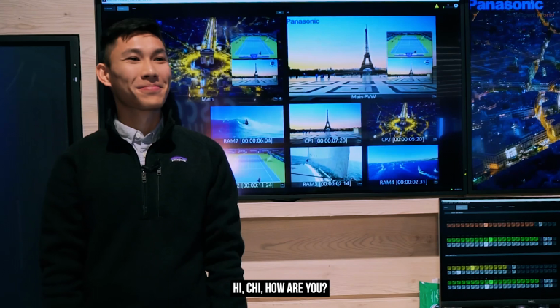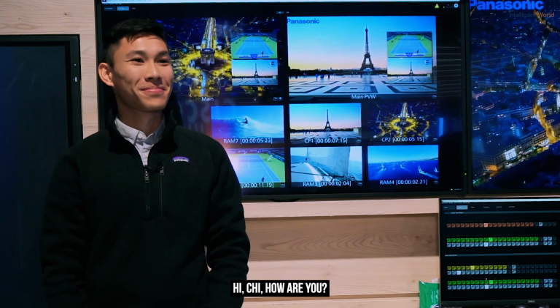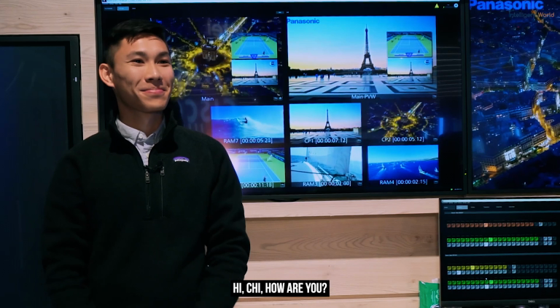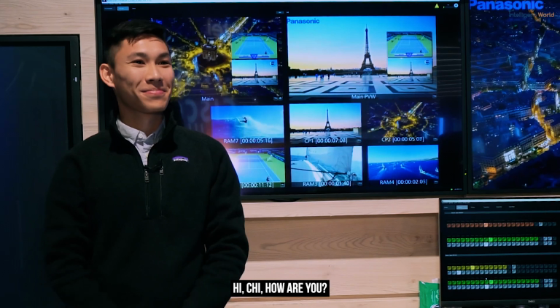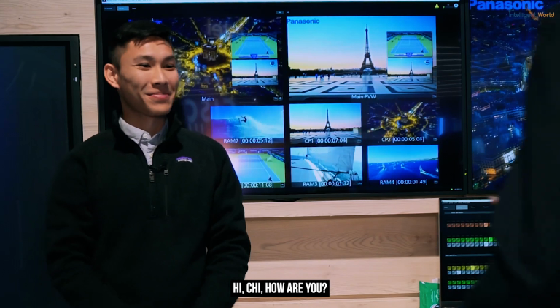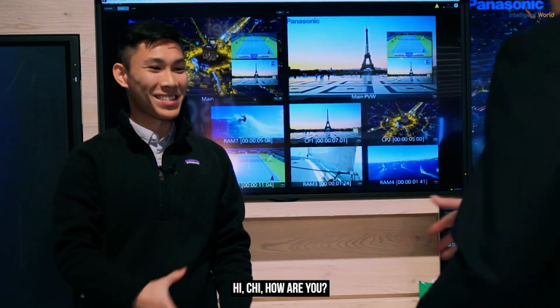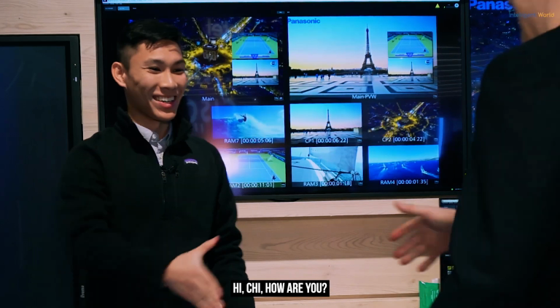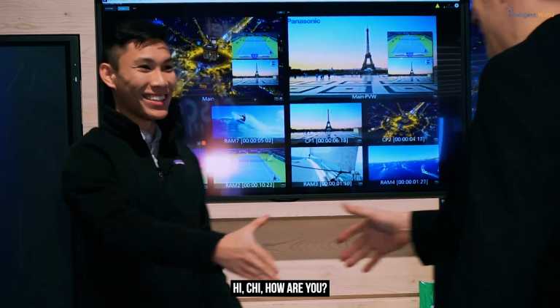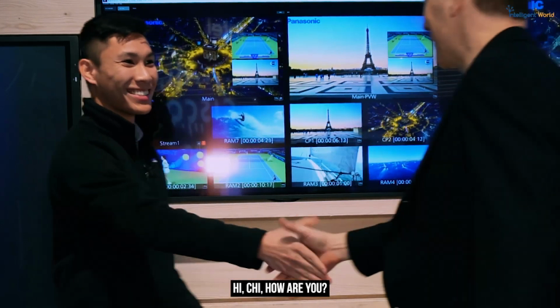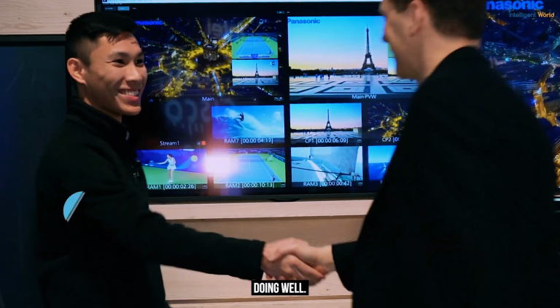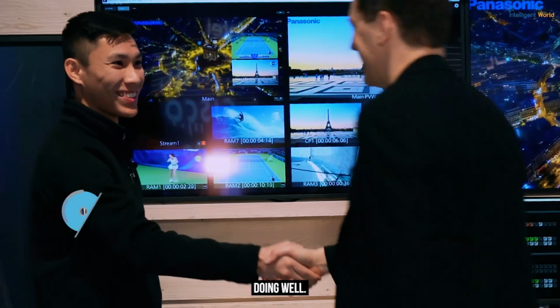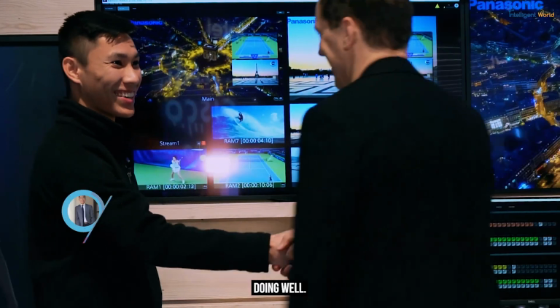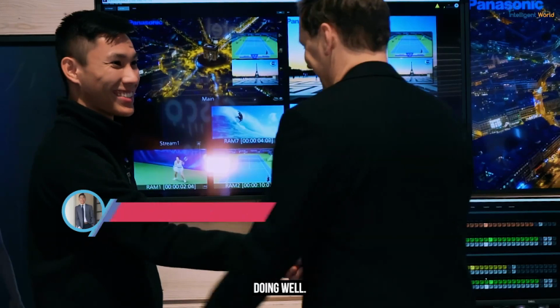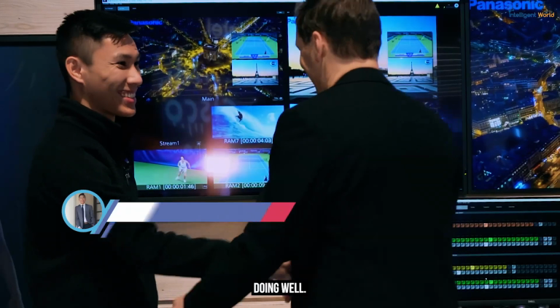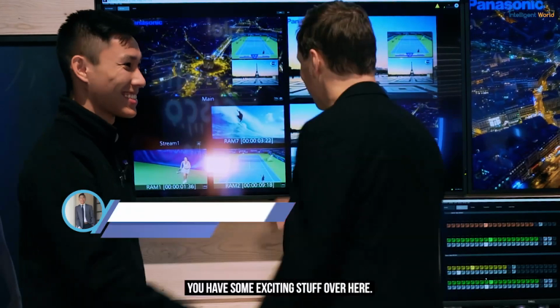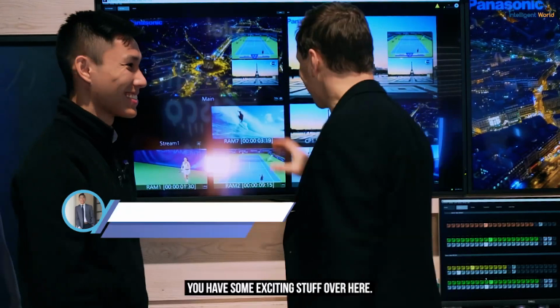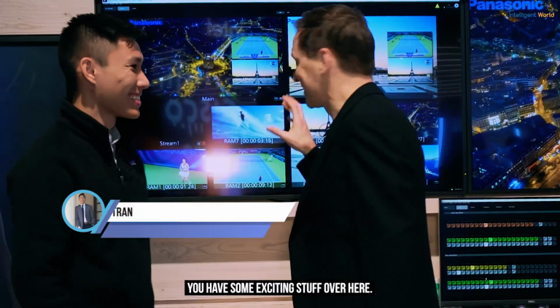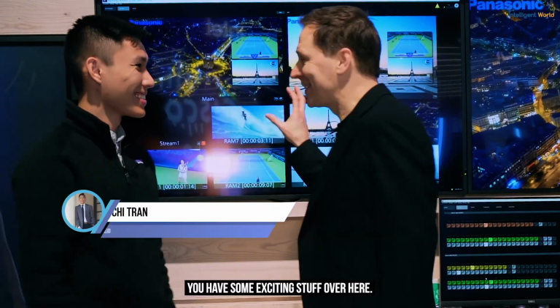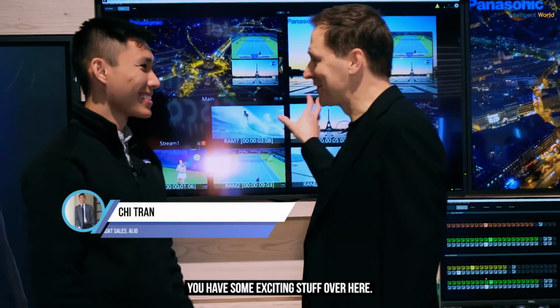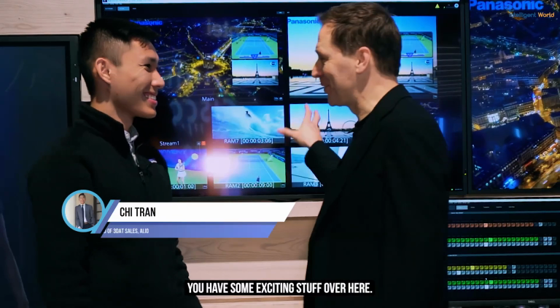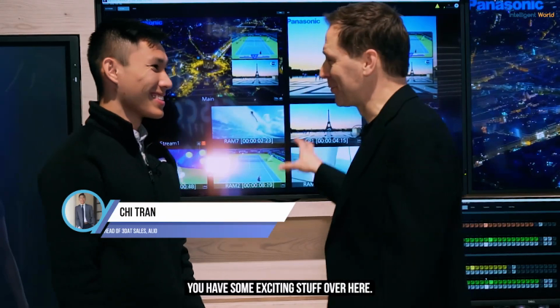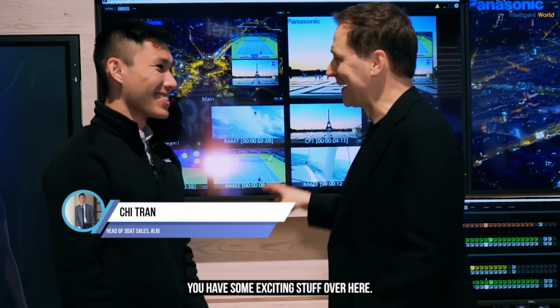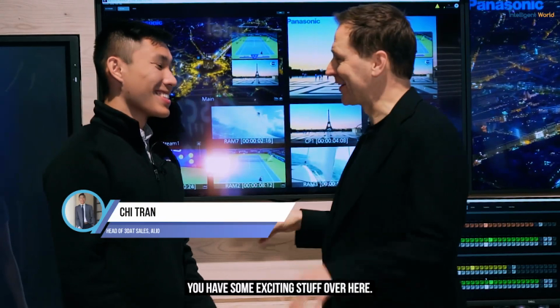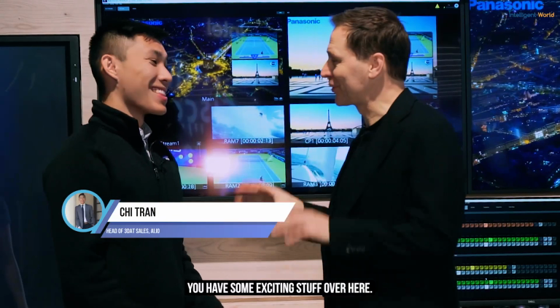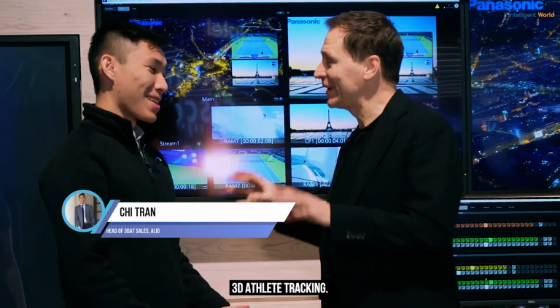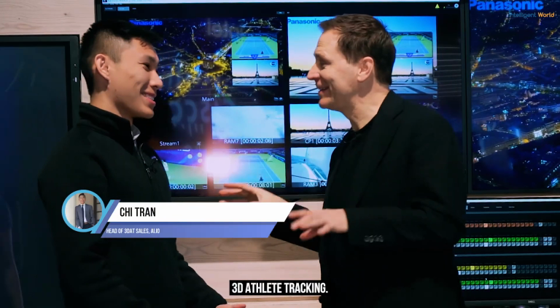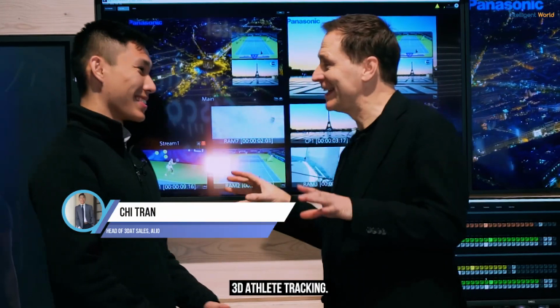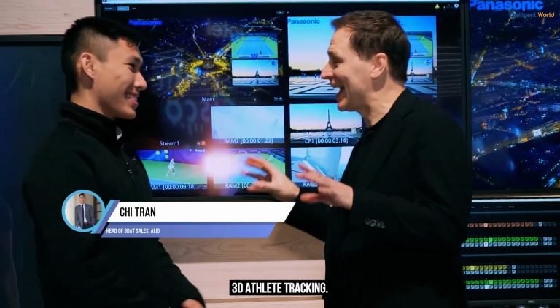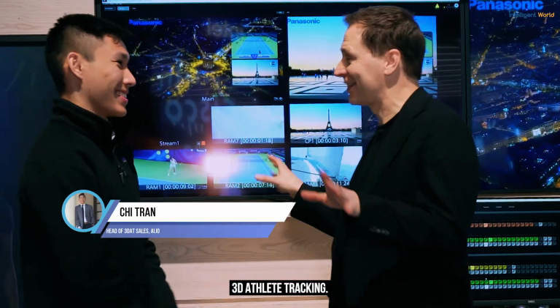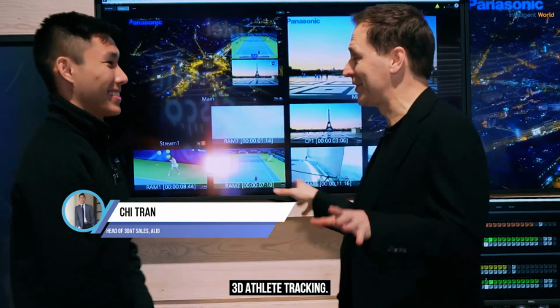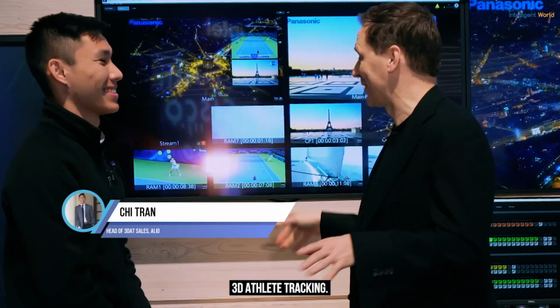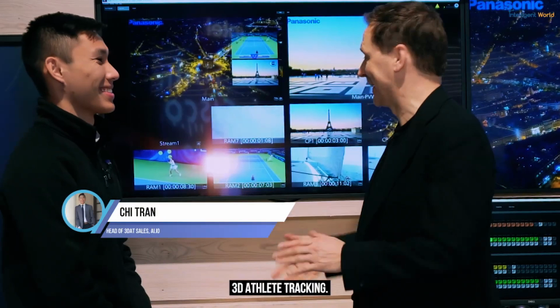Hi Chi, how are you? Doing well. You have some exciting stuff over here — 3D athlete tracking. And I always imagined, is it just a gimmick or is it really valuable for sports and maybe even beyond sports? Can you explain why is this so amazing to have for athletes and even beyond athletes?